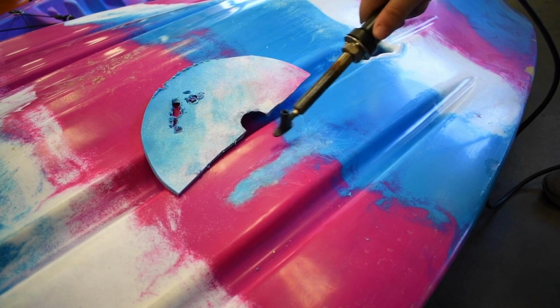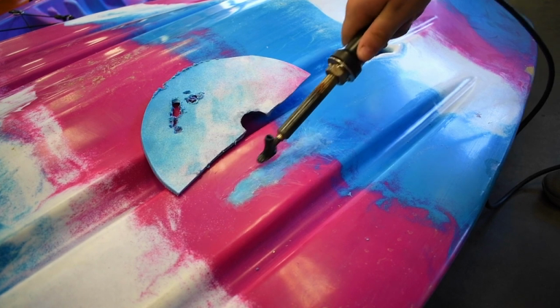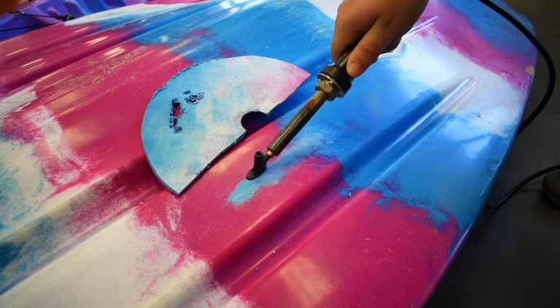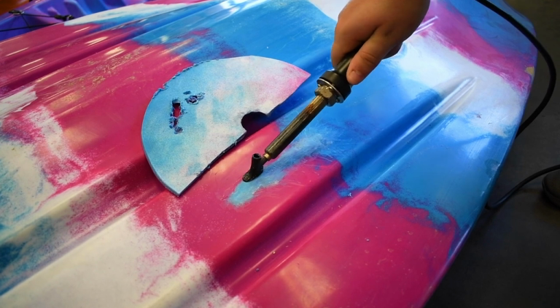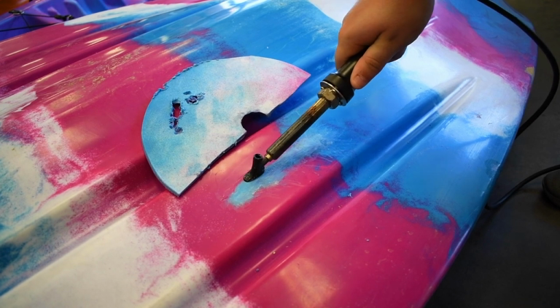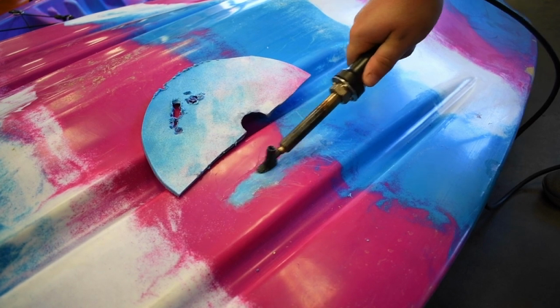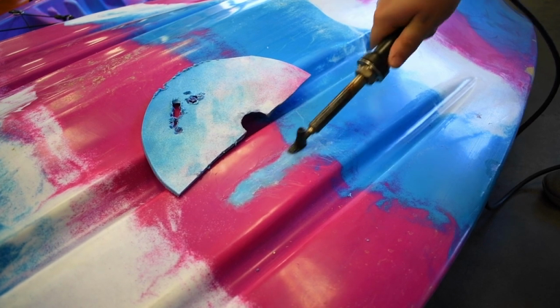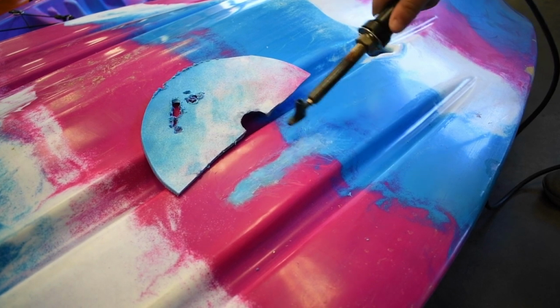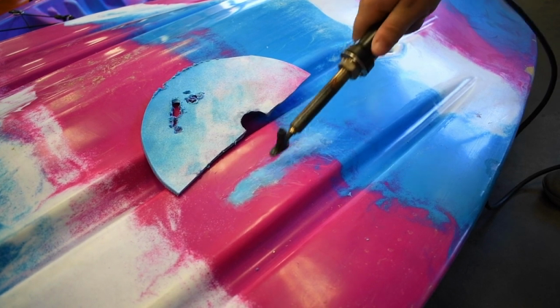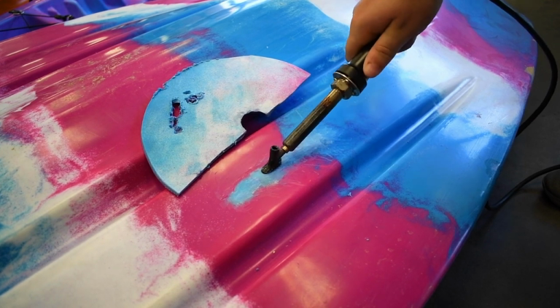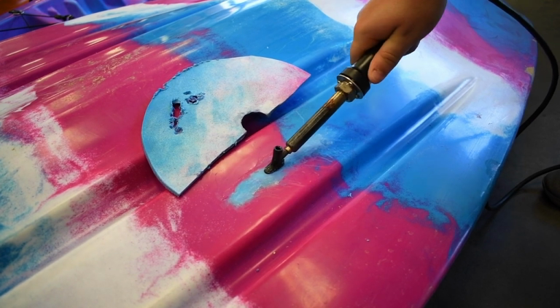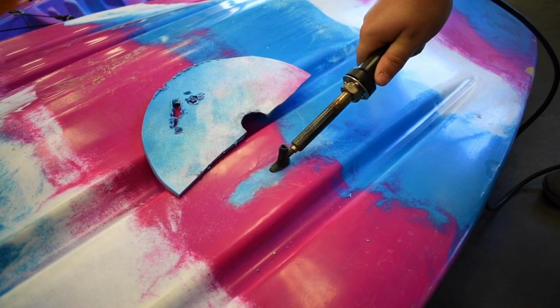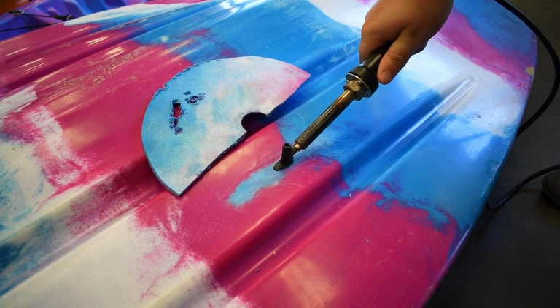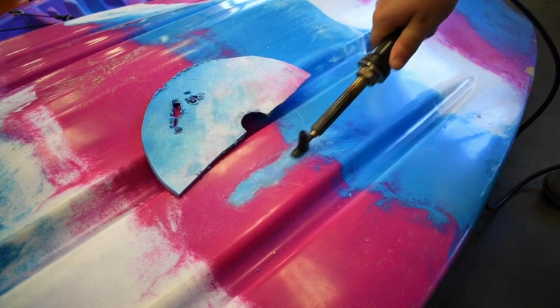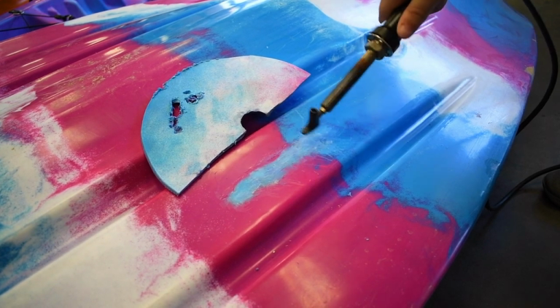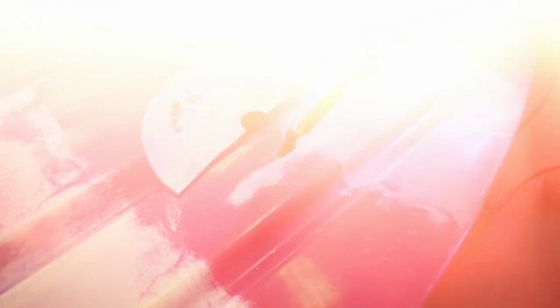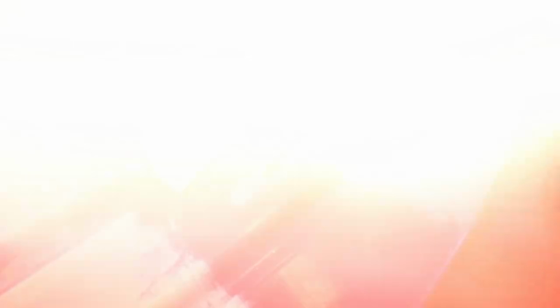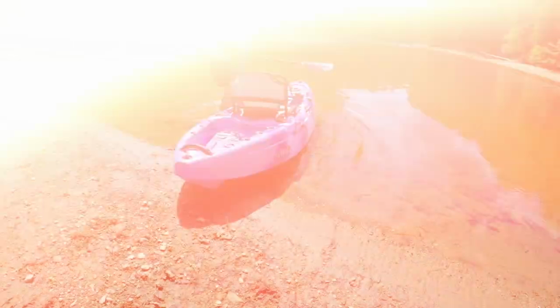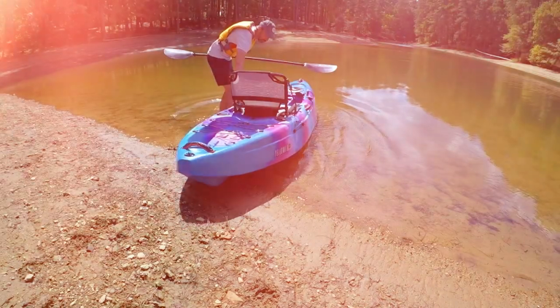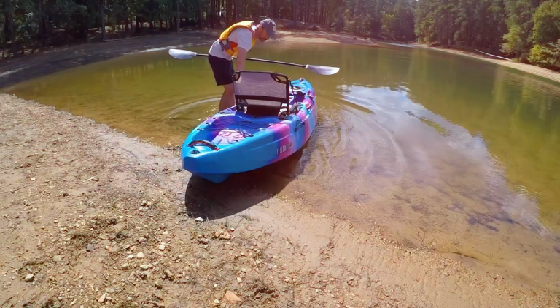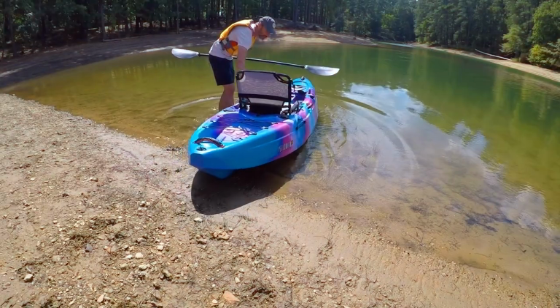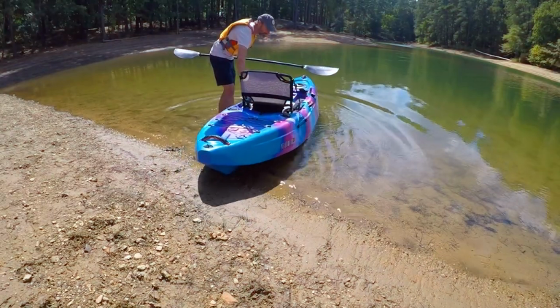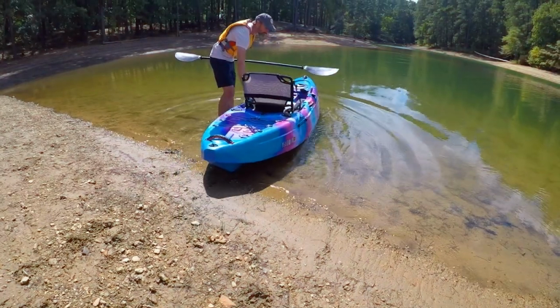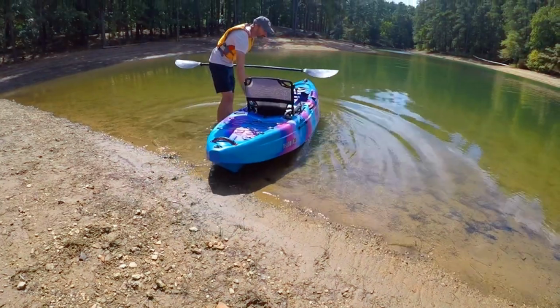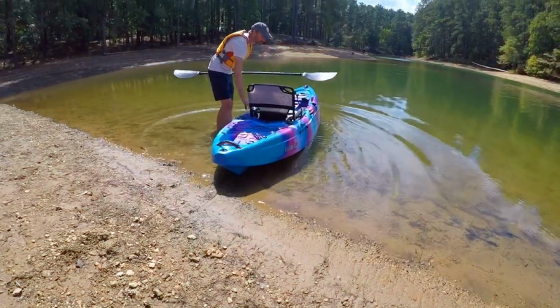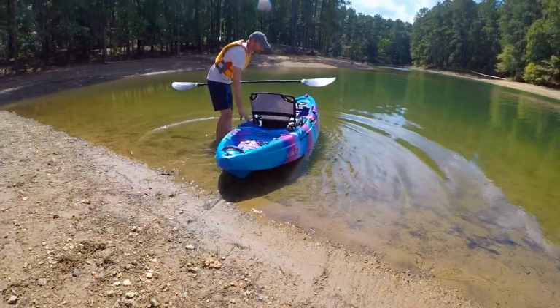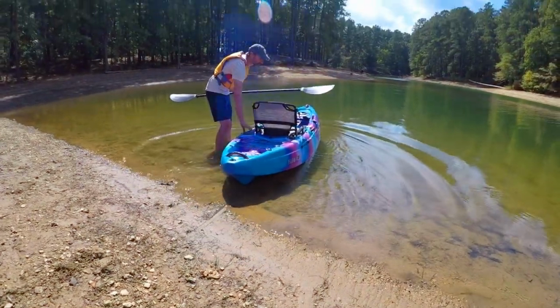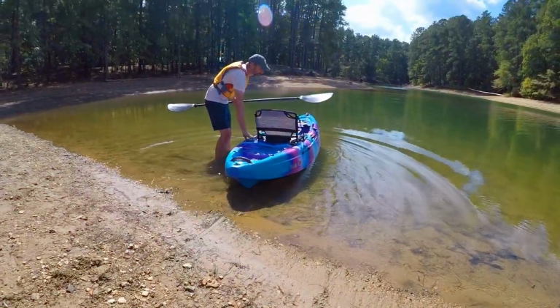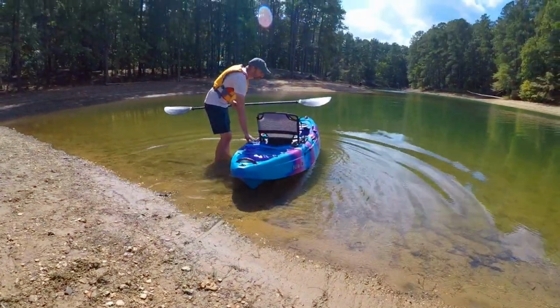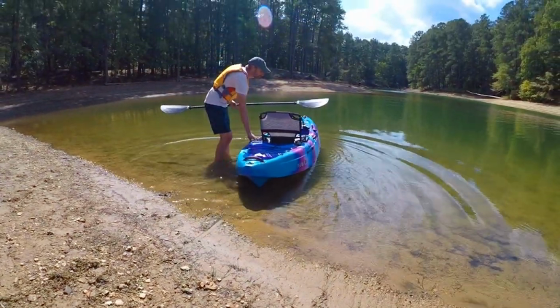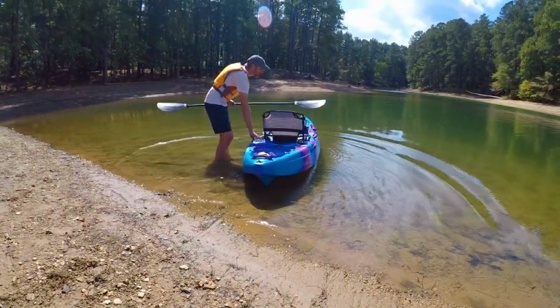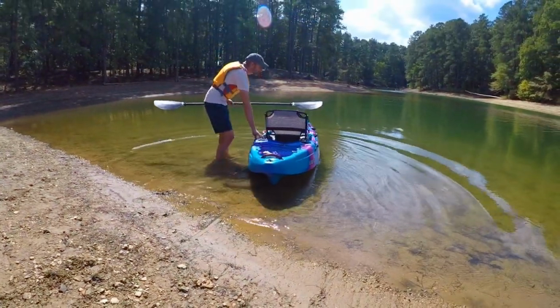Then smooth the plastic out, let it cool, and you'll be ready to get back out there on the water.